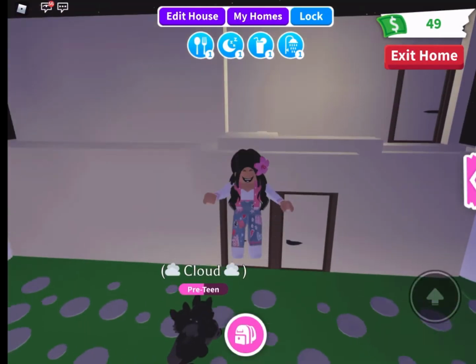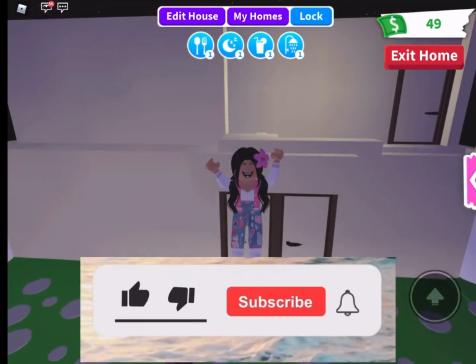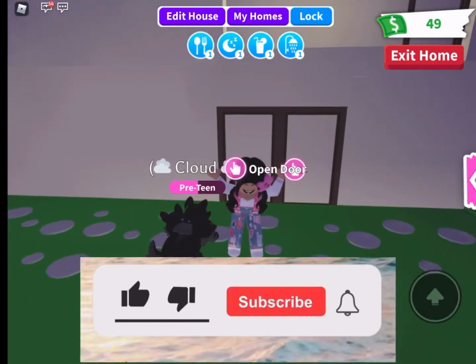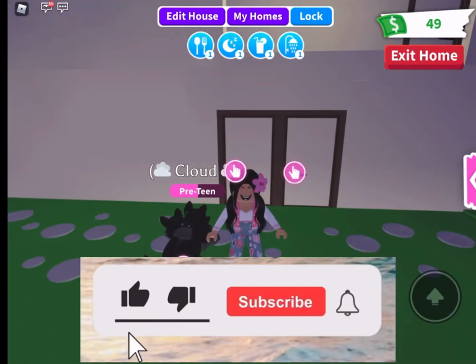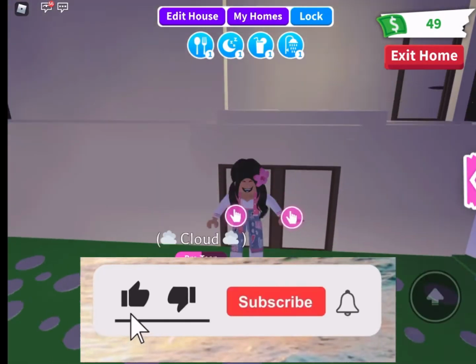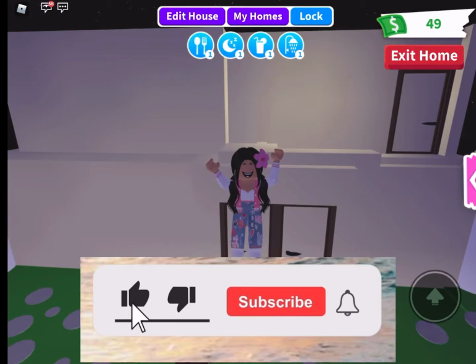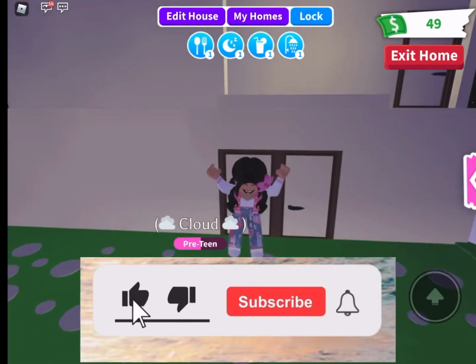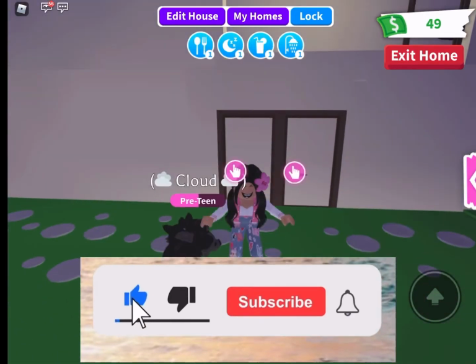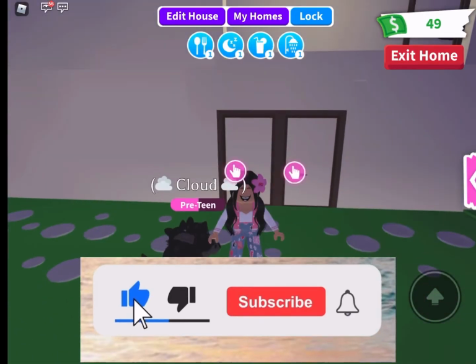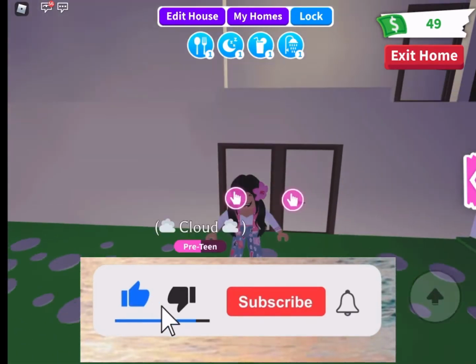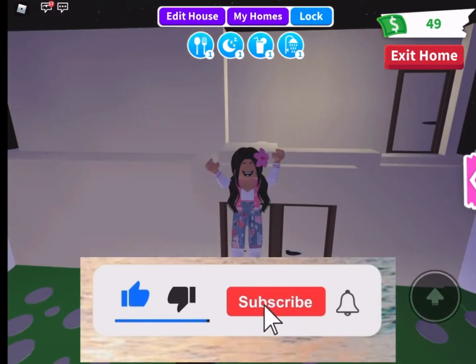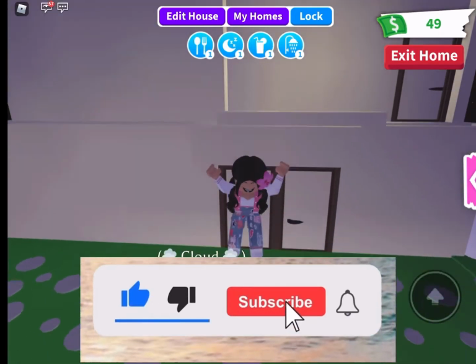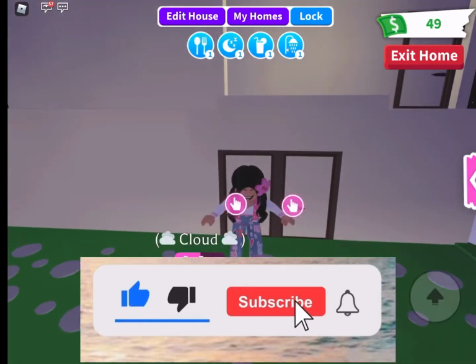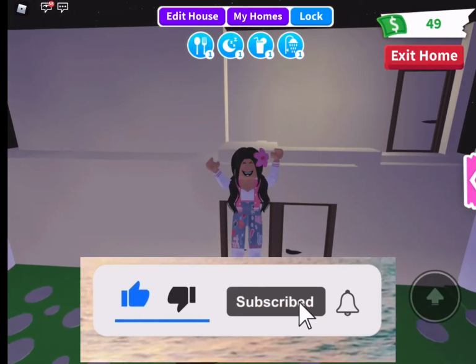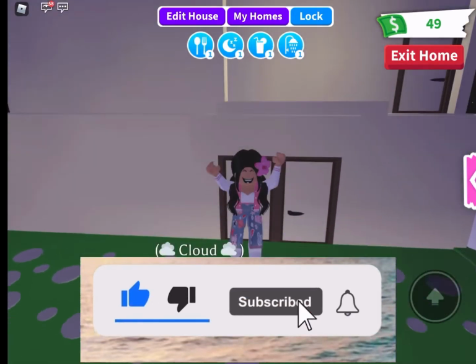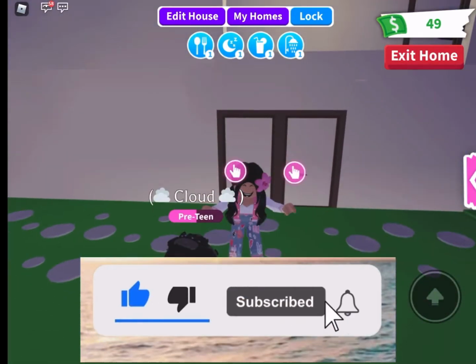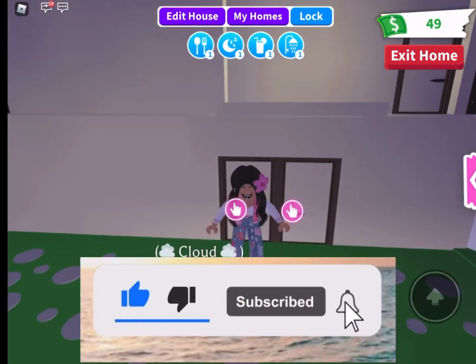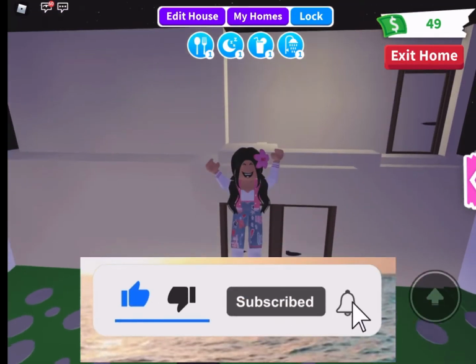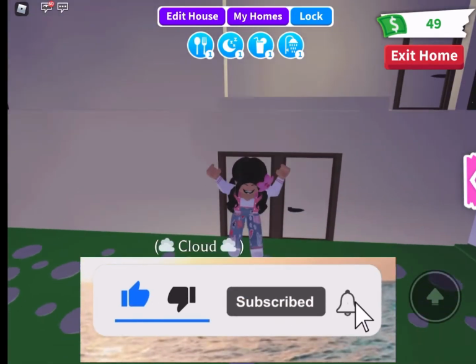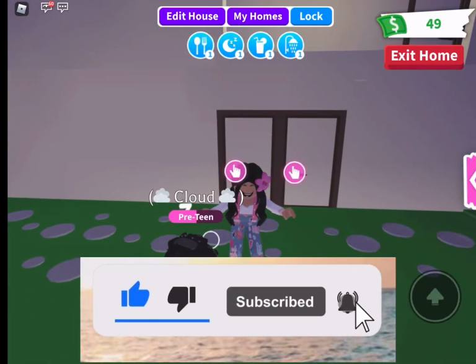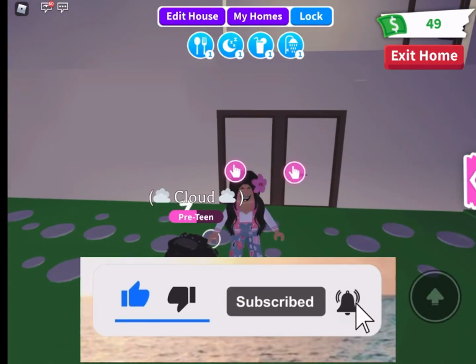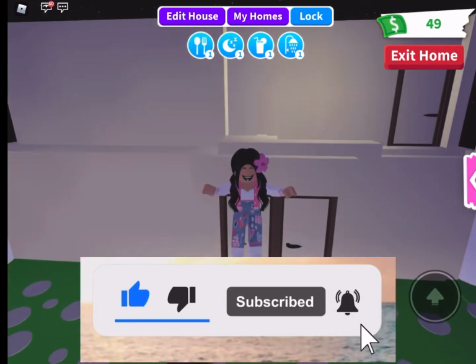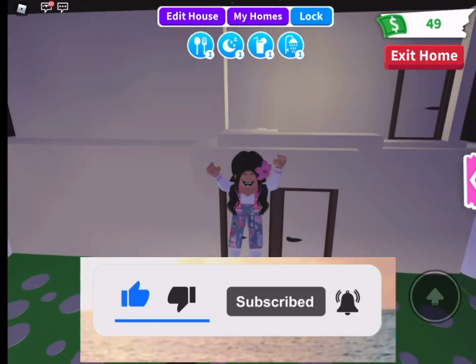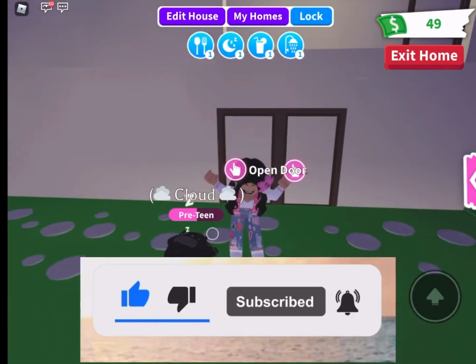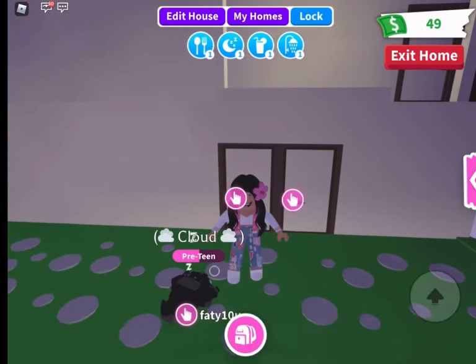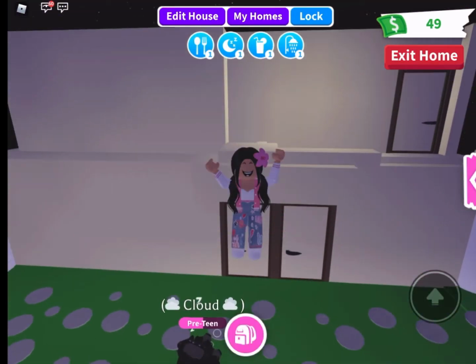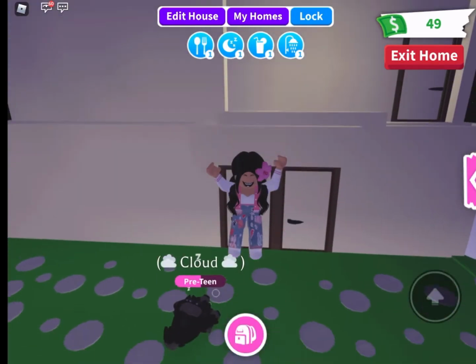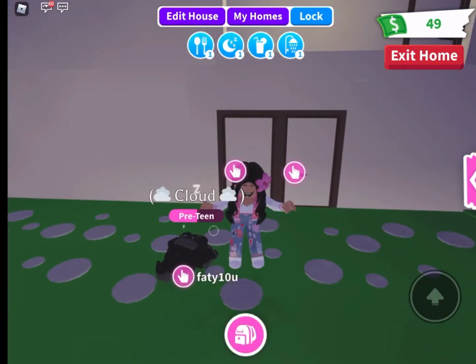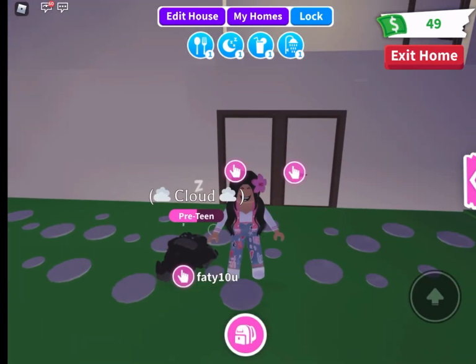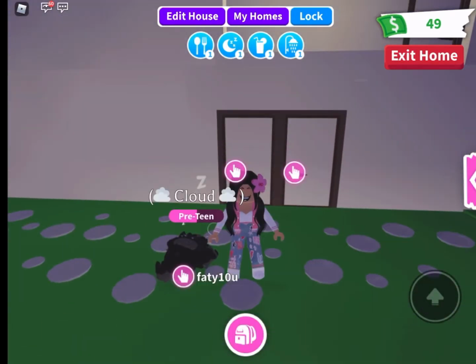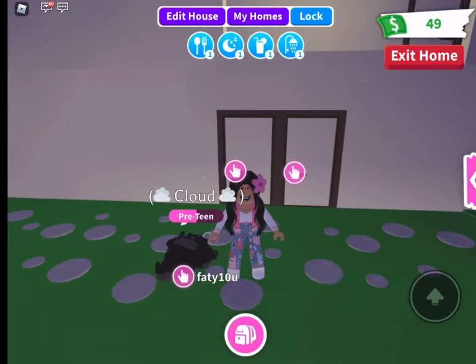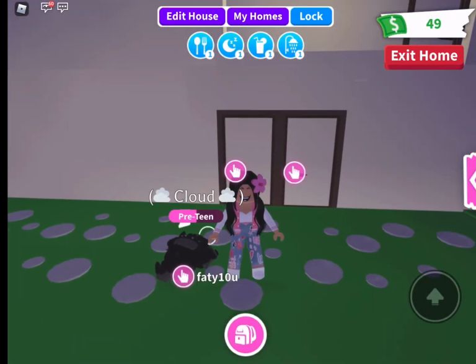That's all for the castle tour — I hope you enjoyed it! Don't forget to like, subscribe, and turn on post notifications so you get notified when I post a new video. Thank you guys so much for watching — bye!